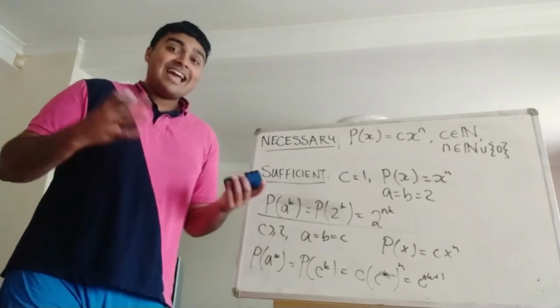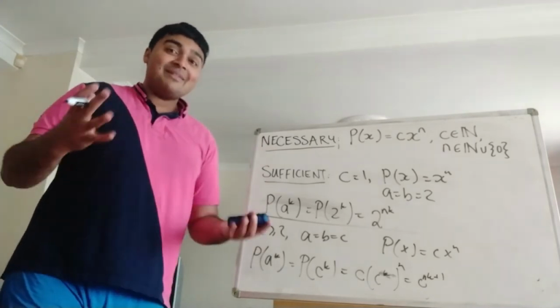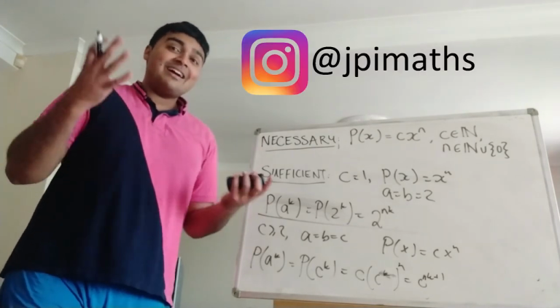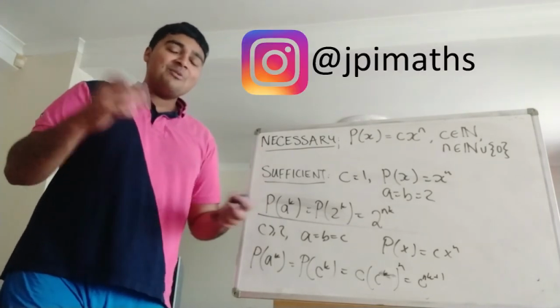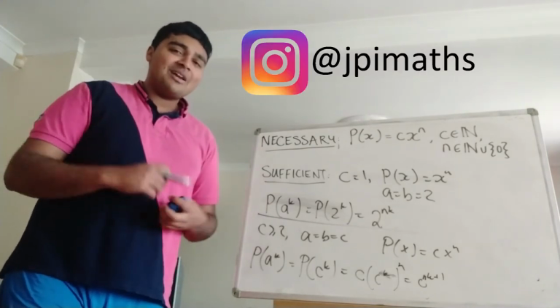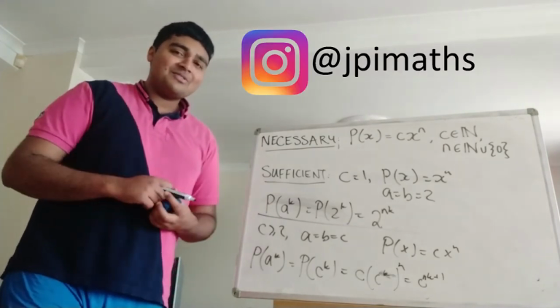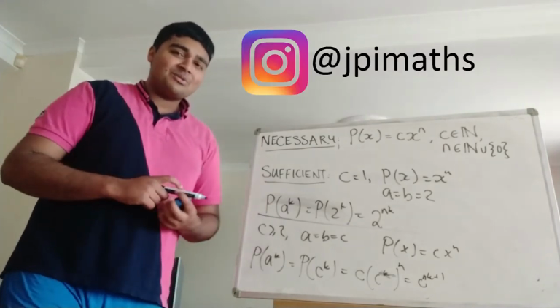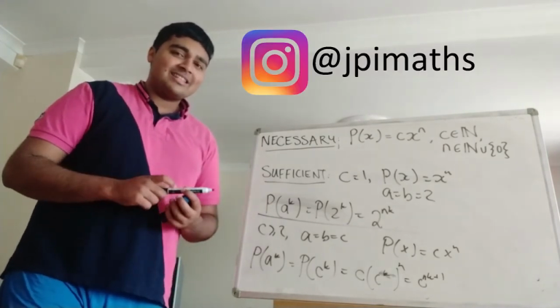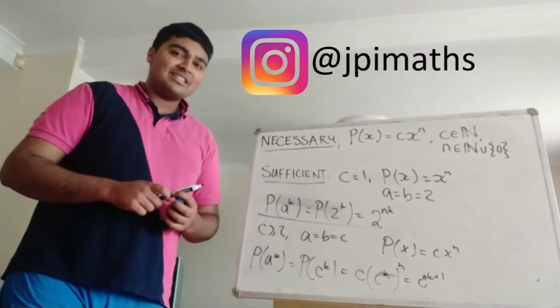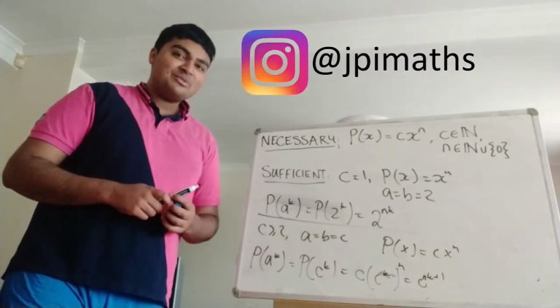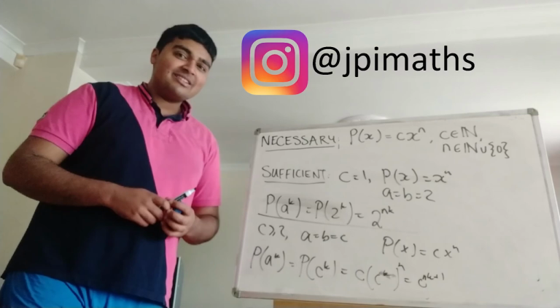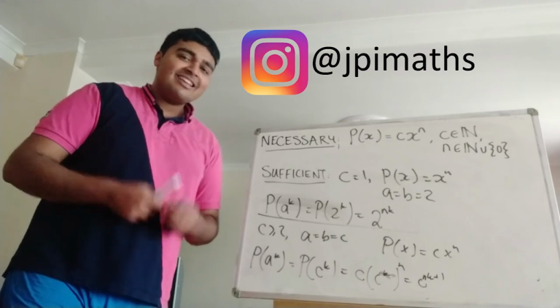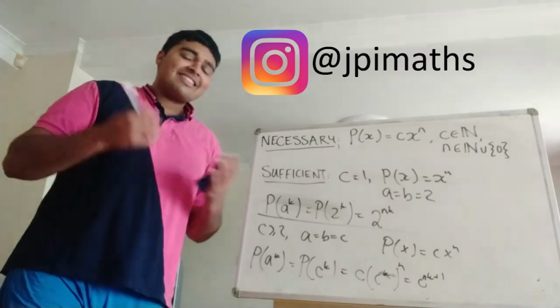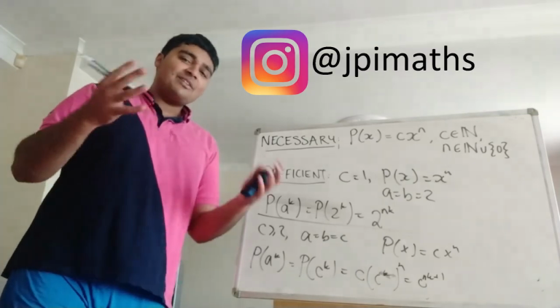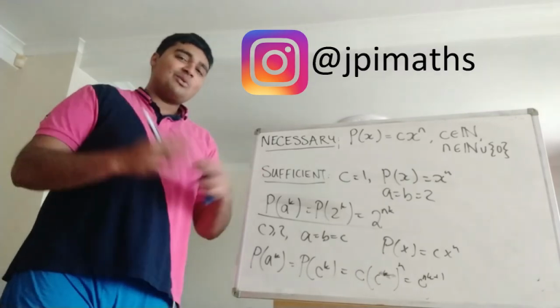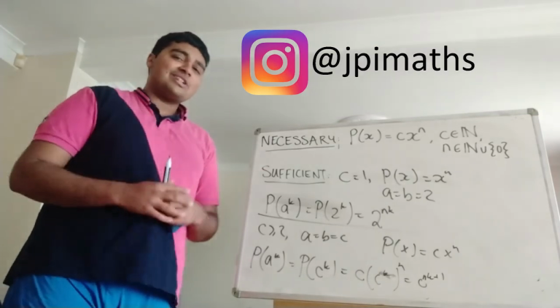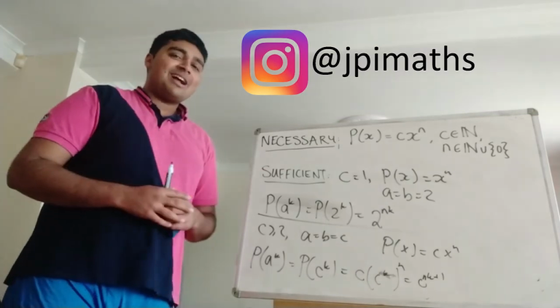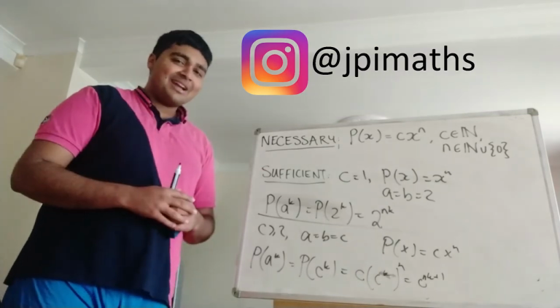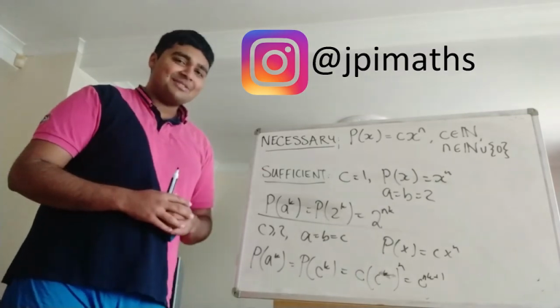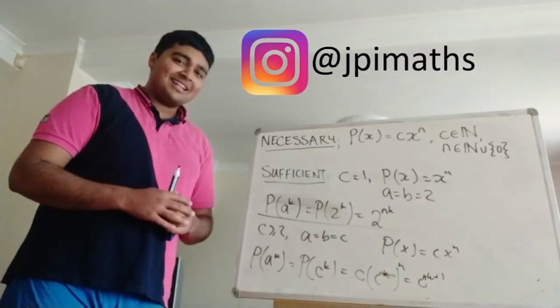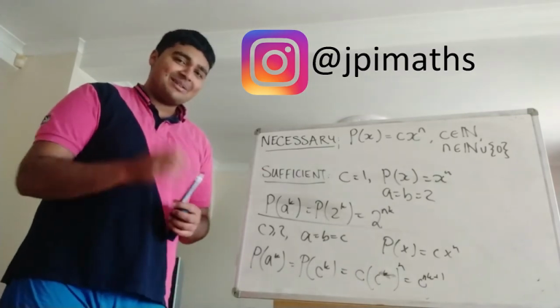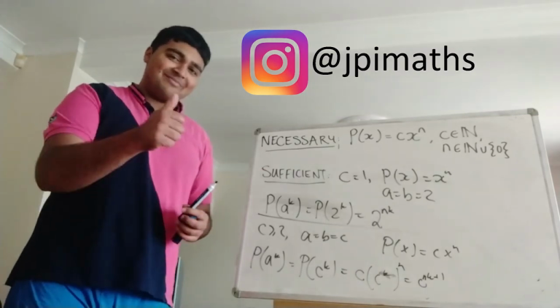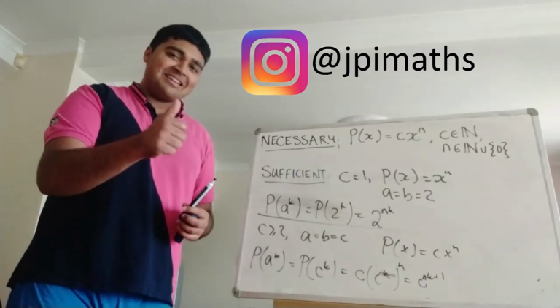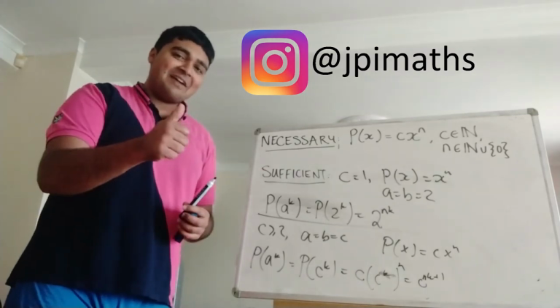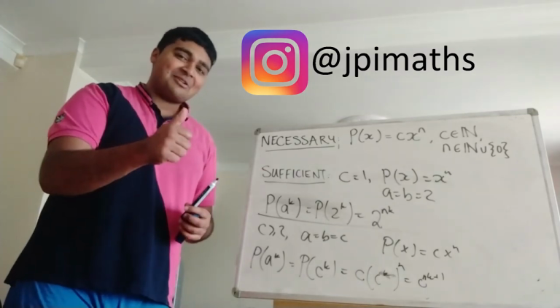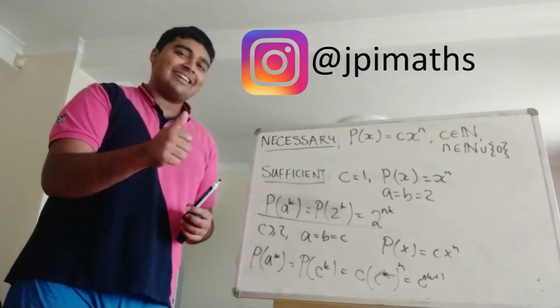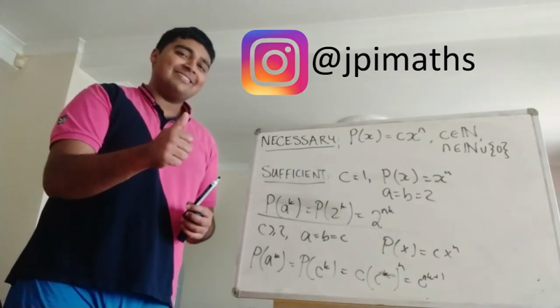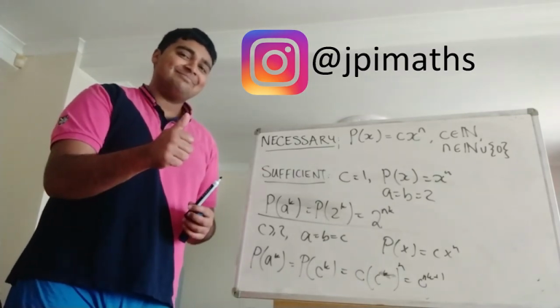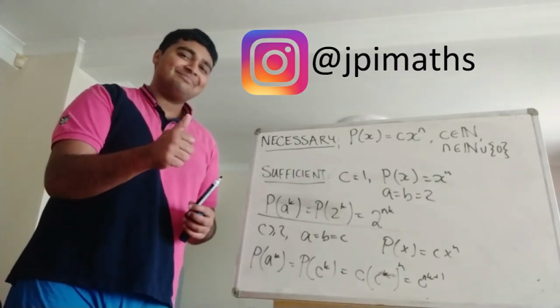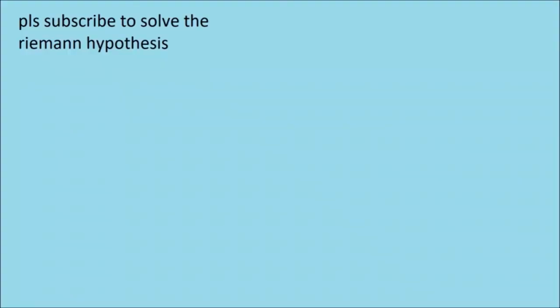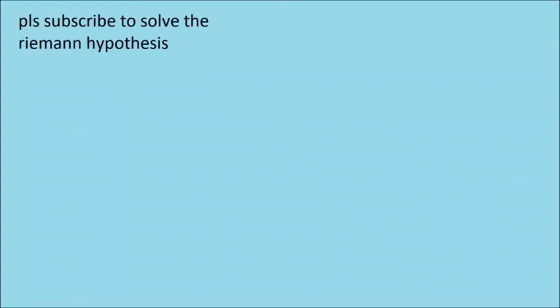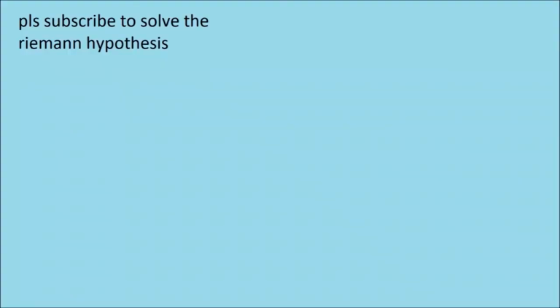We've shown that all polynomials satisfying the problem are of the form c·x^n, where c is a positive integer and n is a non-negative integer. I hope you enjoyed this solution. Thank you for watching — I'll catch you in the next one. Have a great day. Bye.